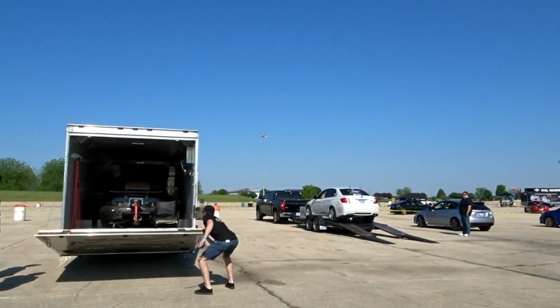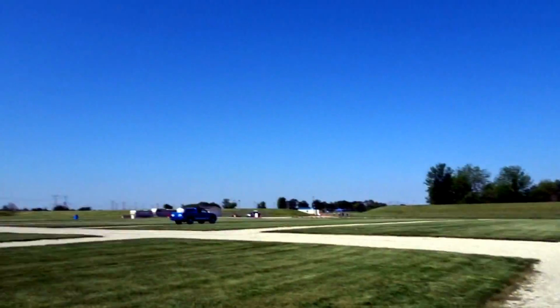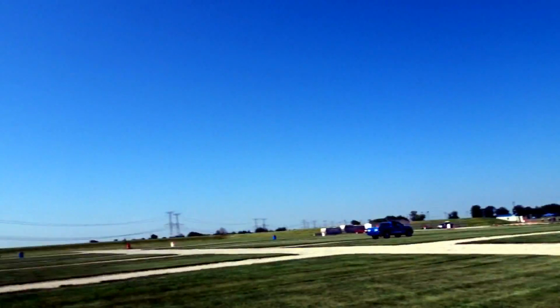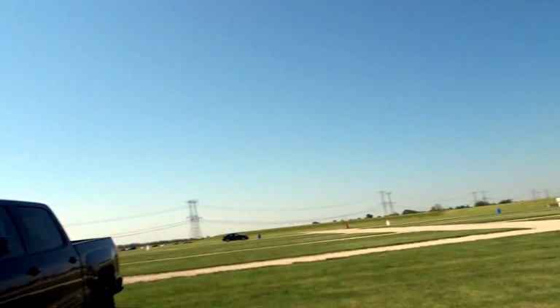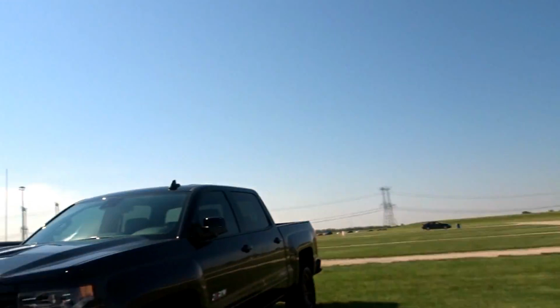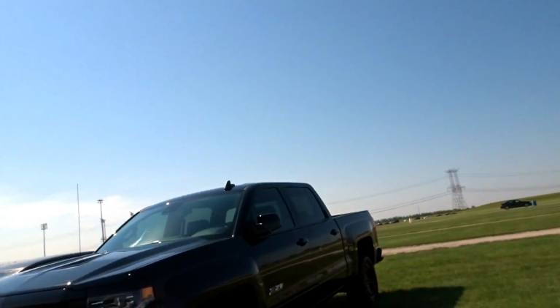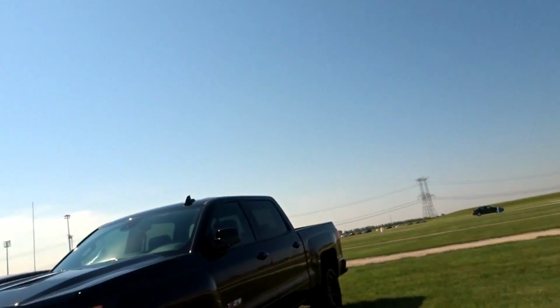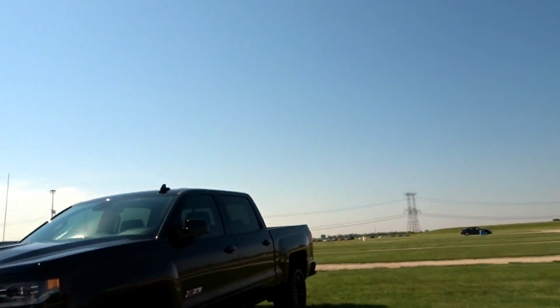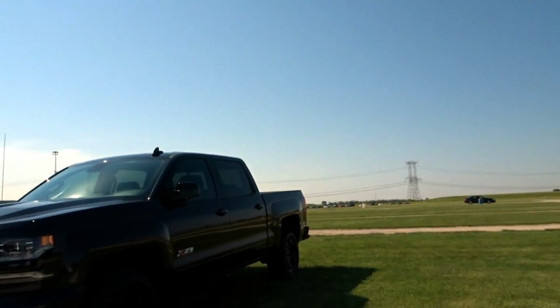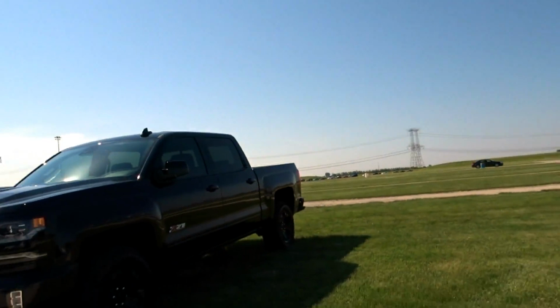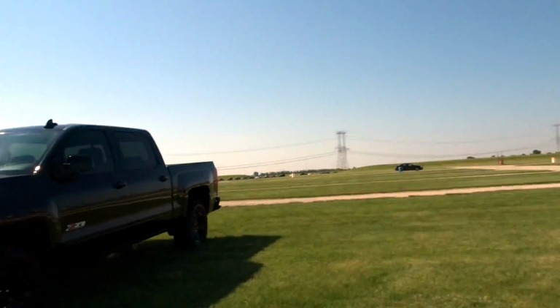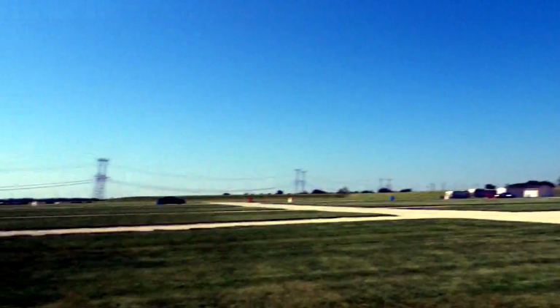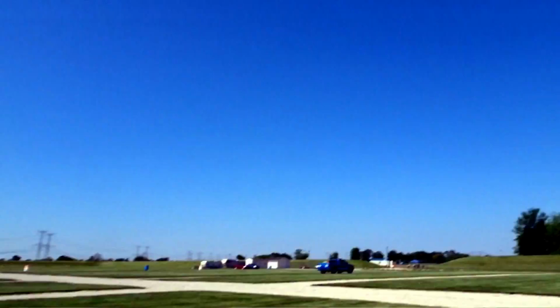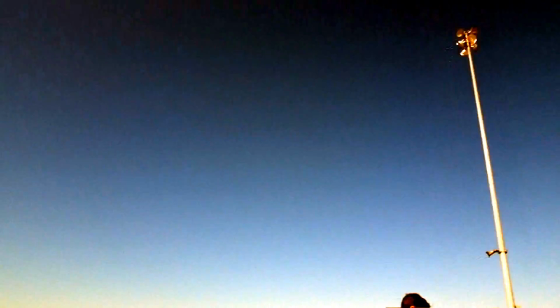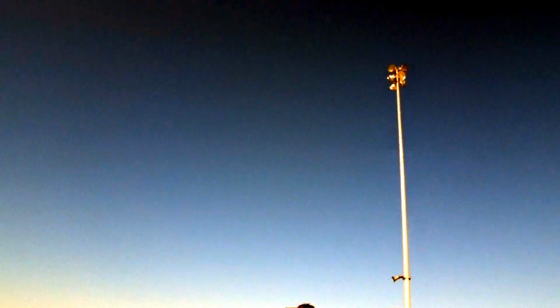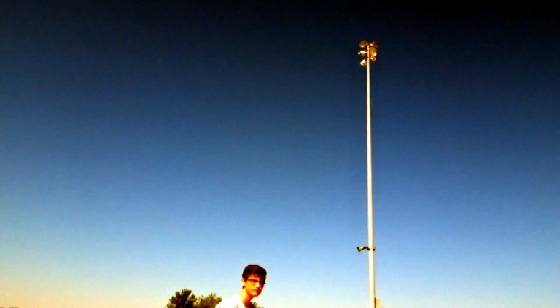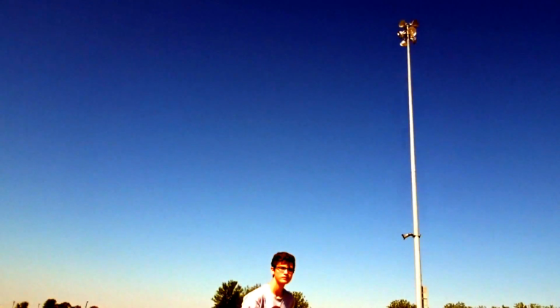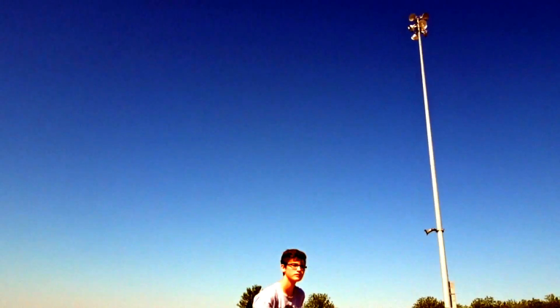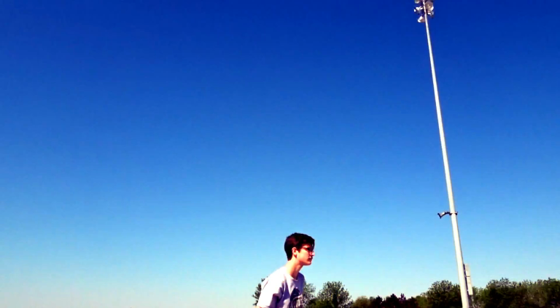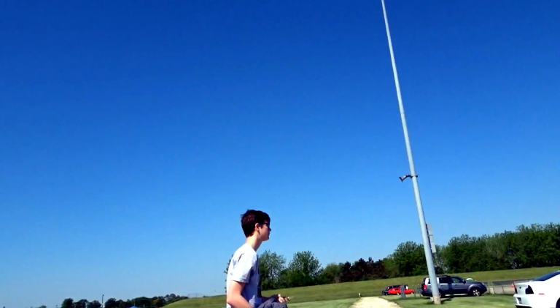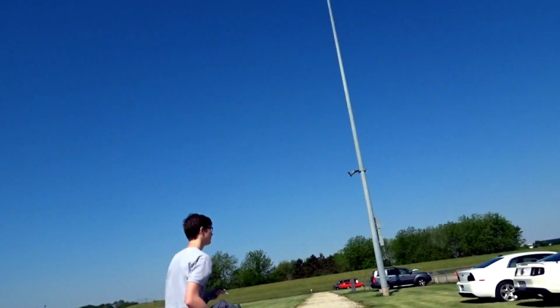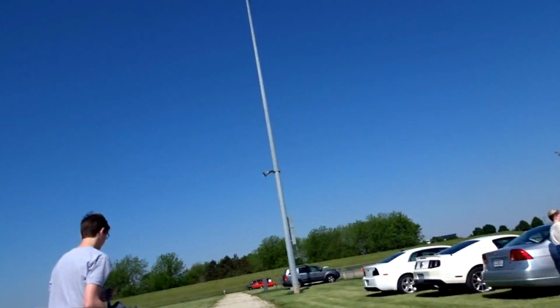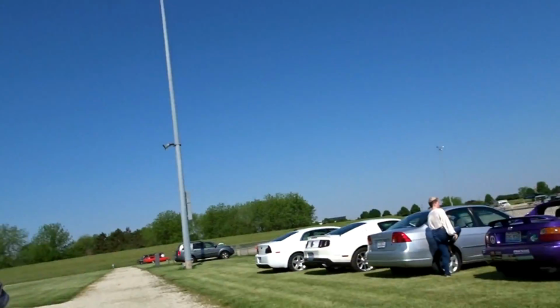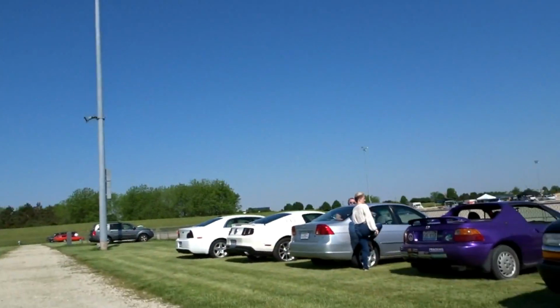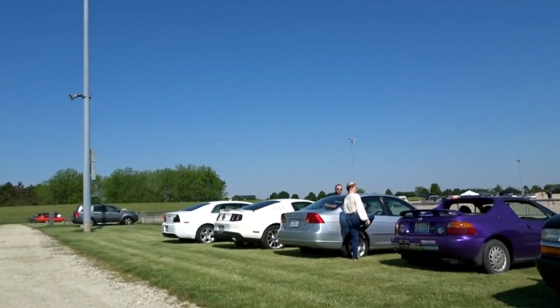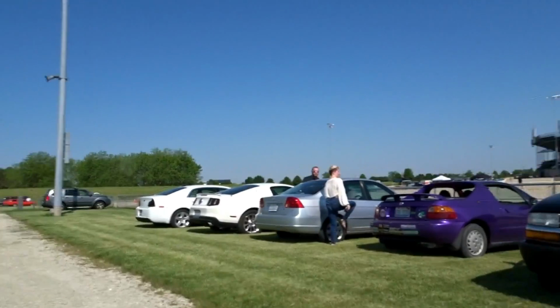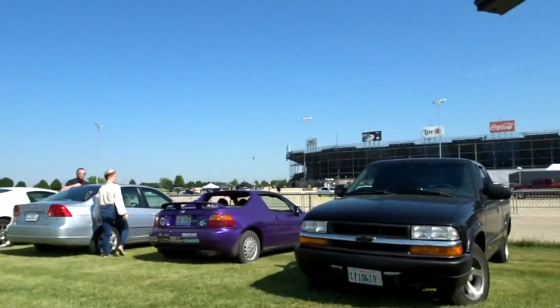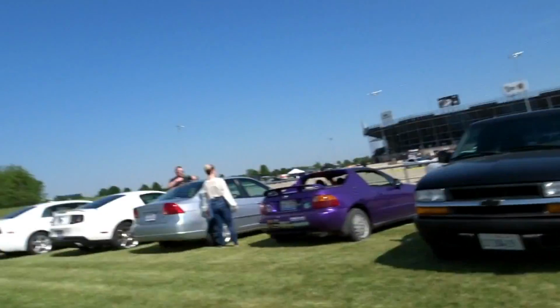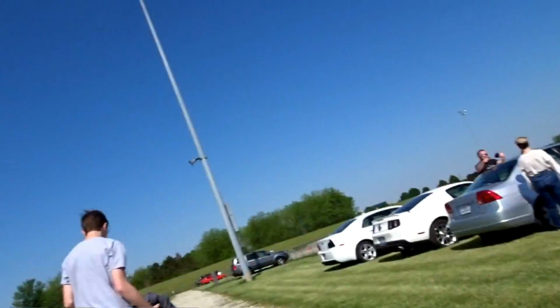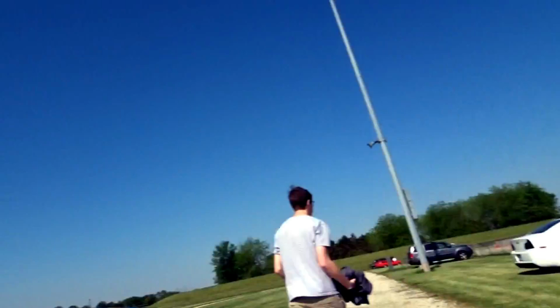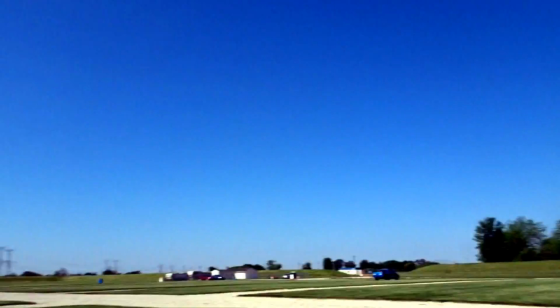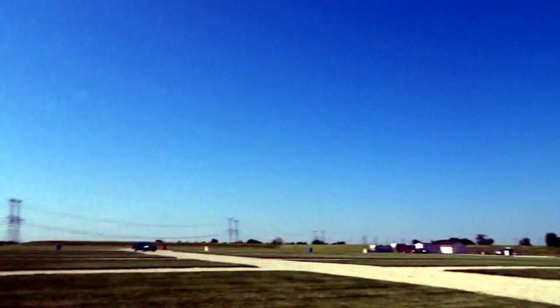Alright guys, so we're out here at Import Face-Off. Brett just got here. It's pretty nice.